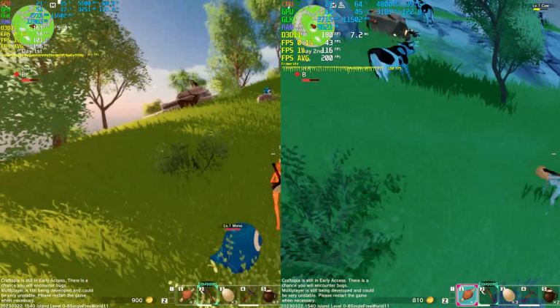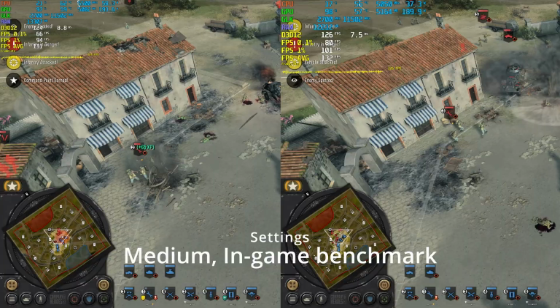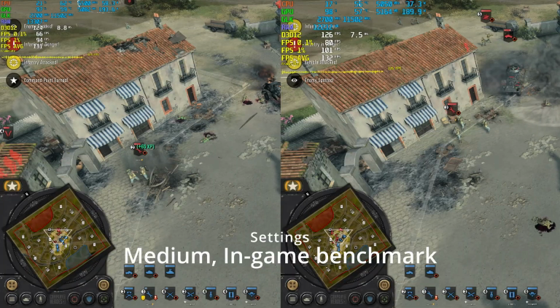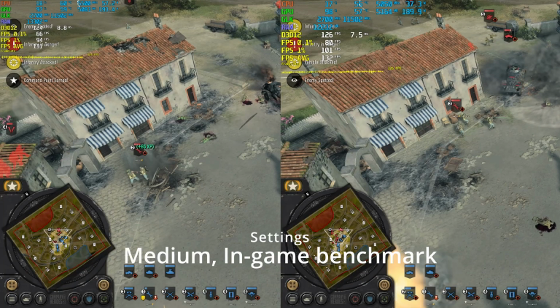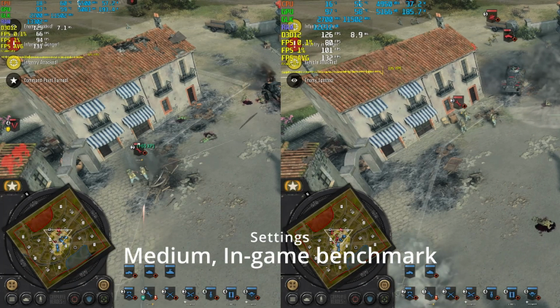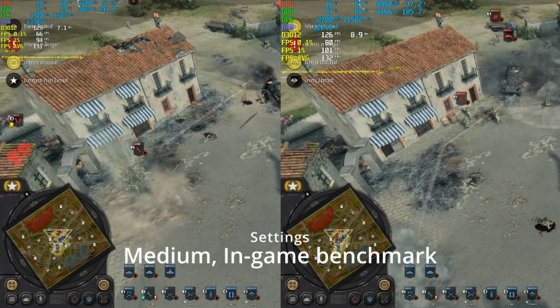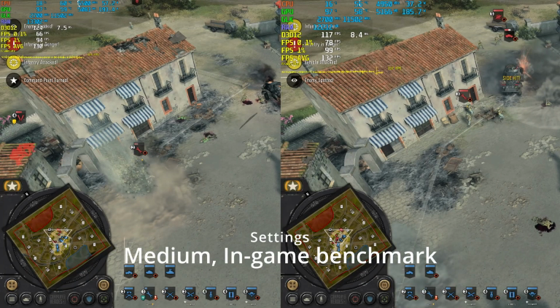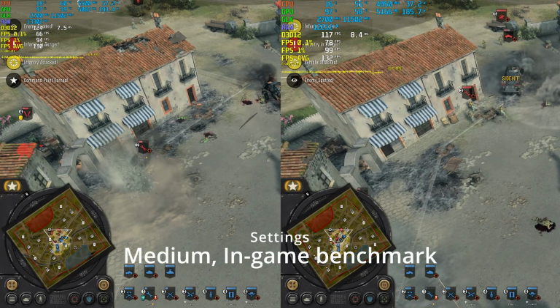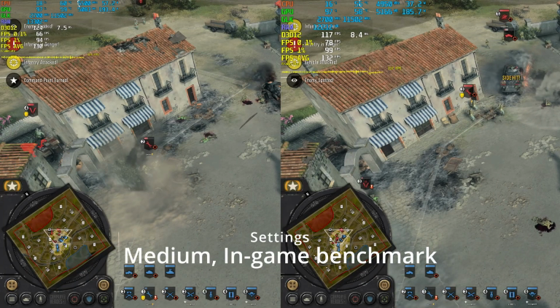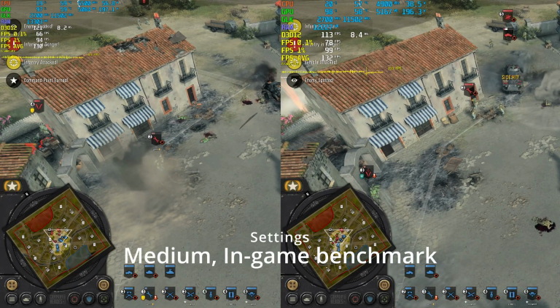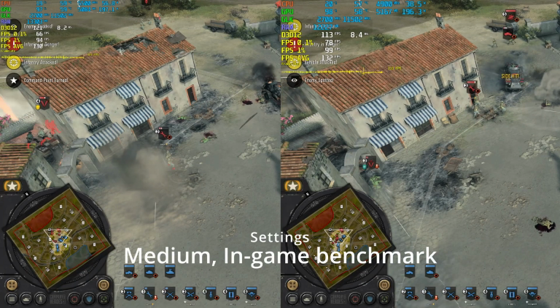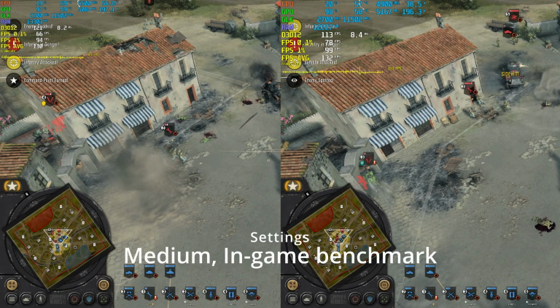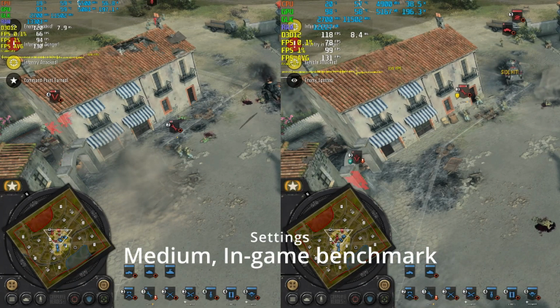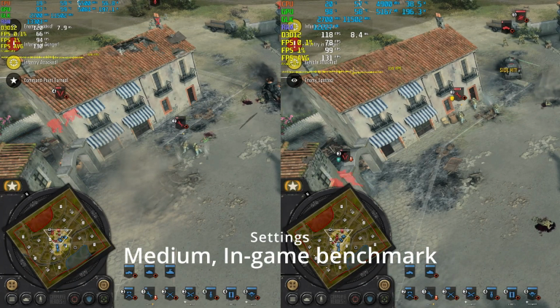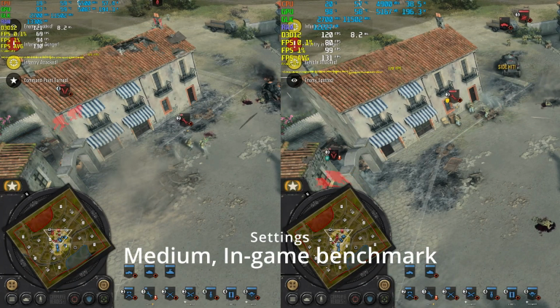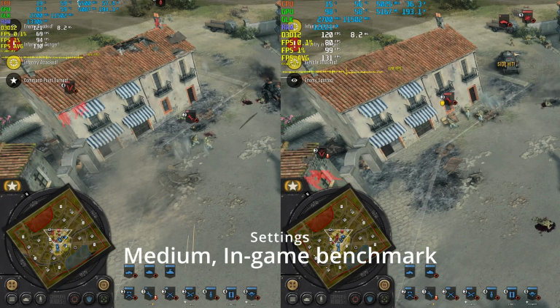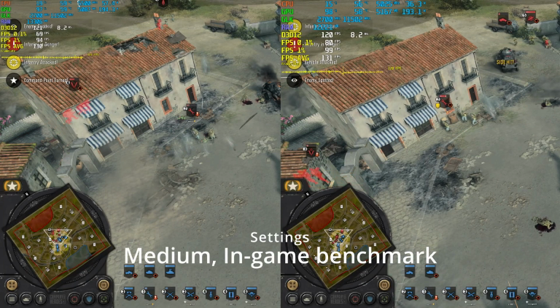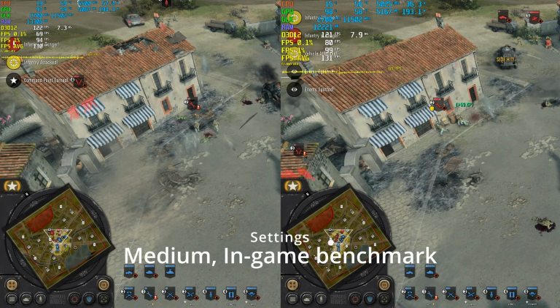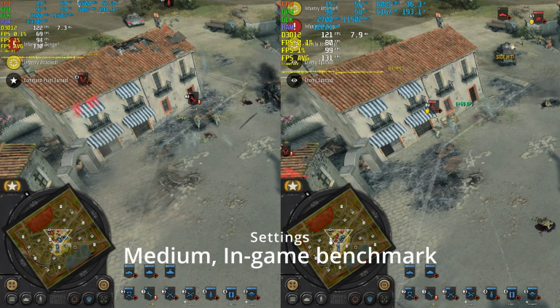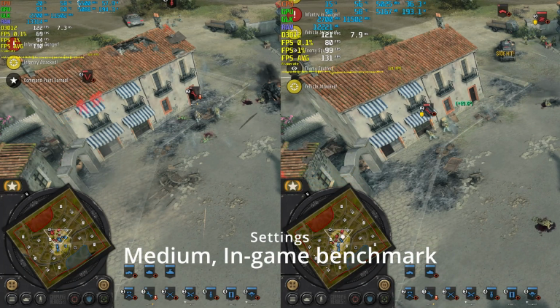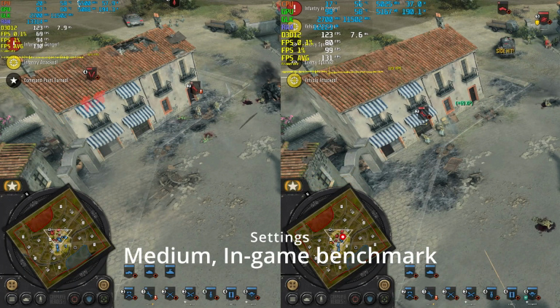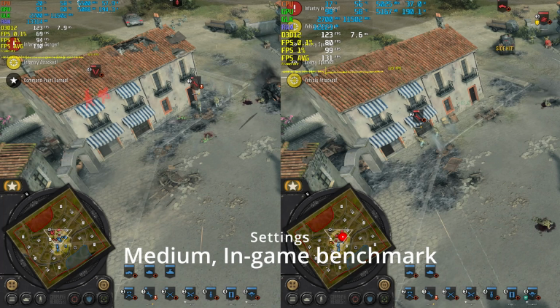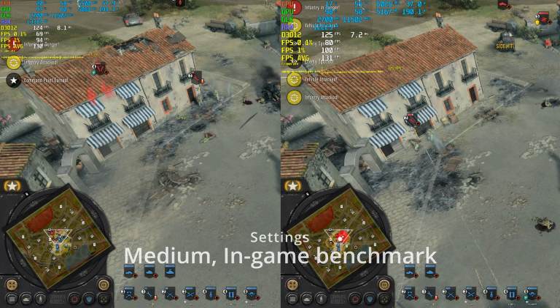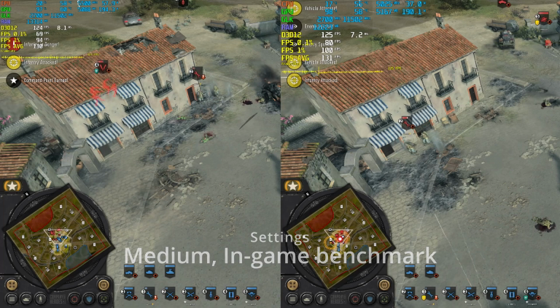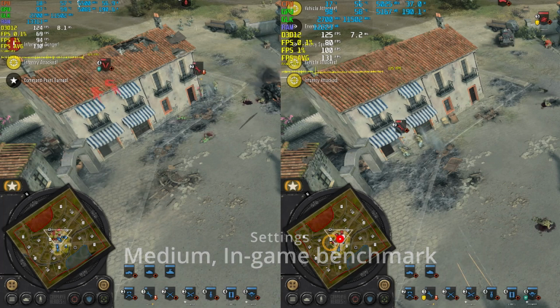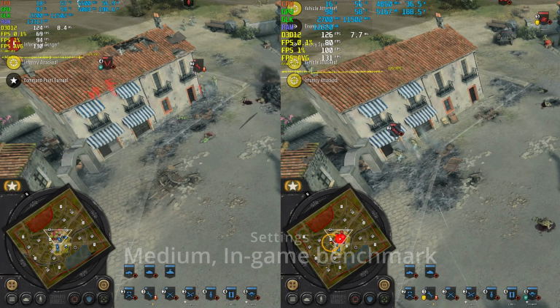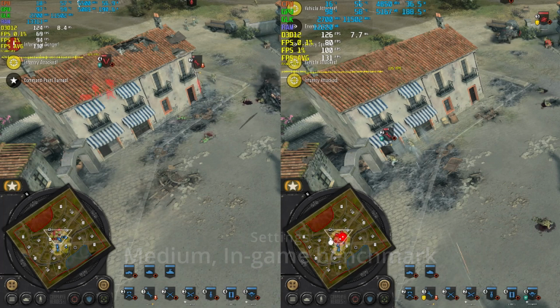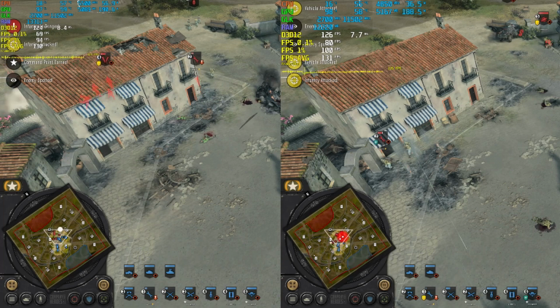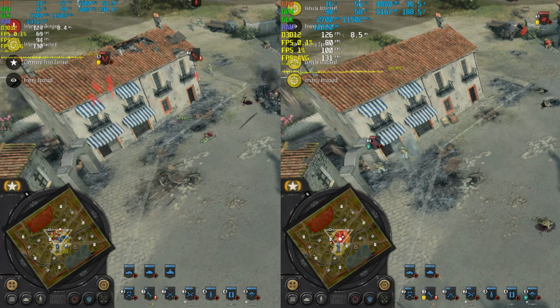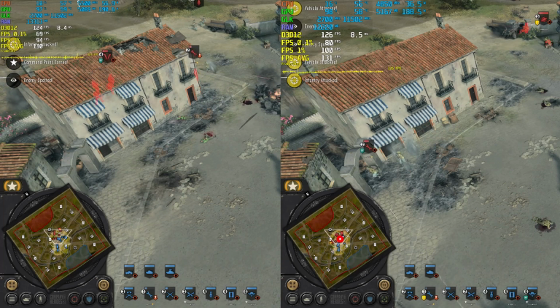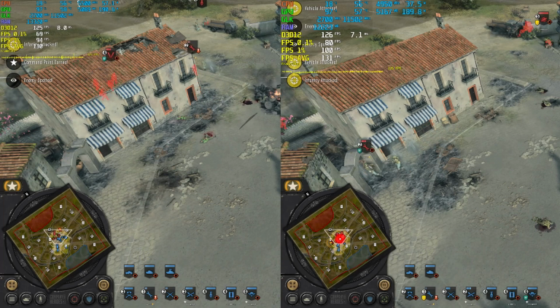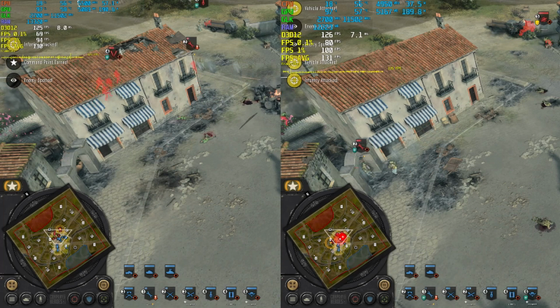Company of Heroes 3 at 4K does not show much improvement as we are GPU bound, which is good — it means the GPU is being fully utilized.